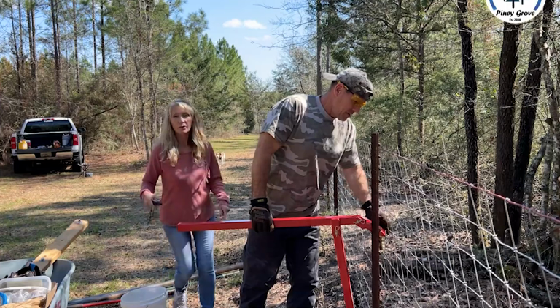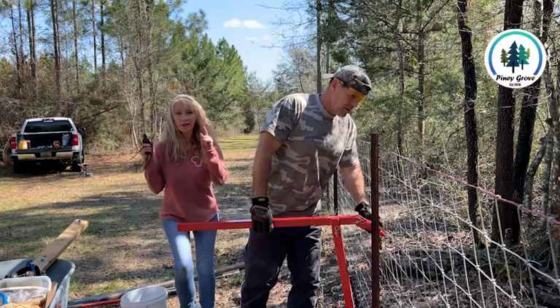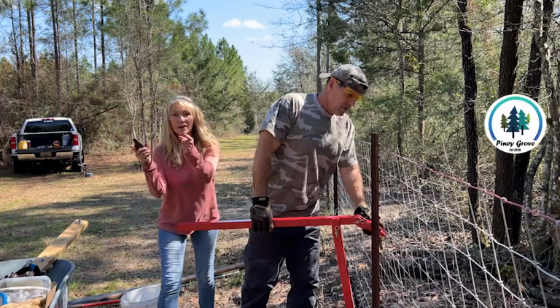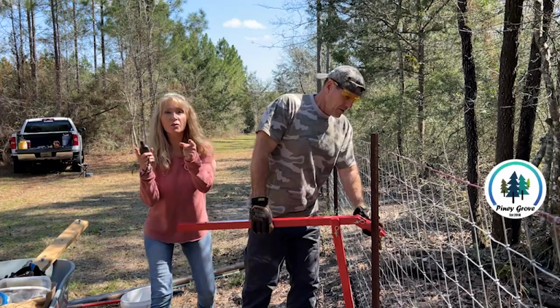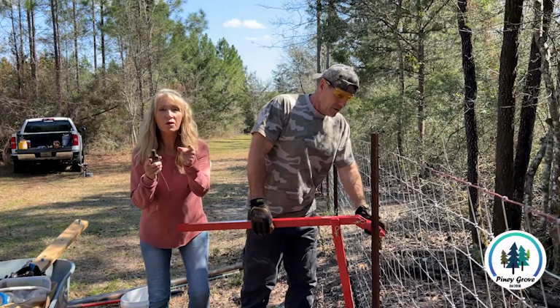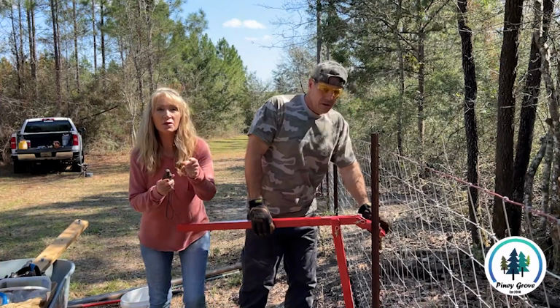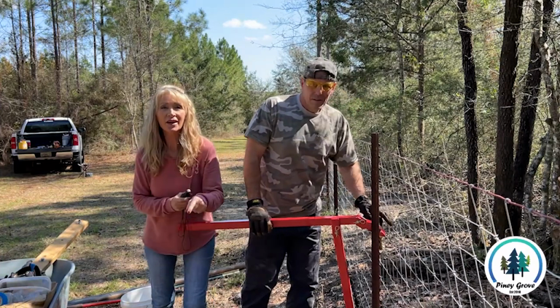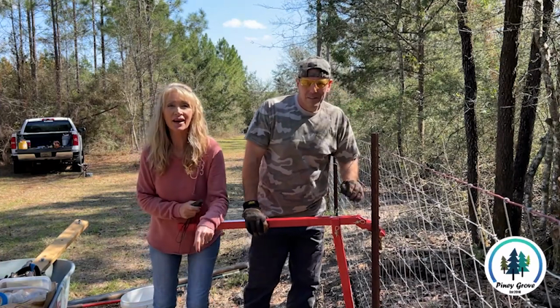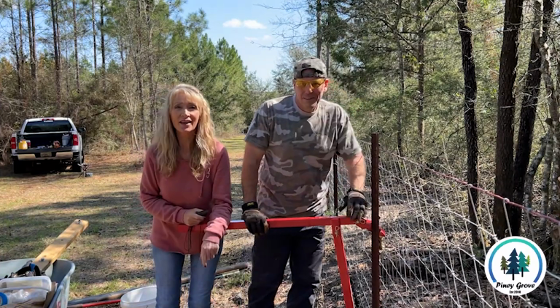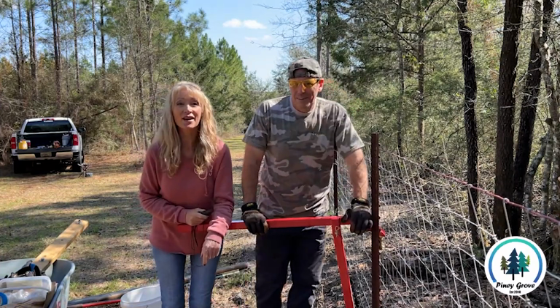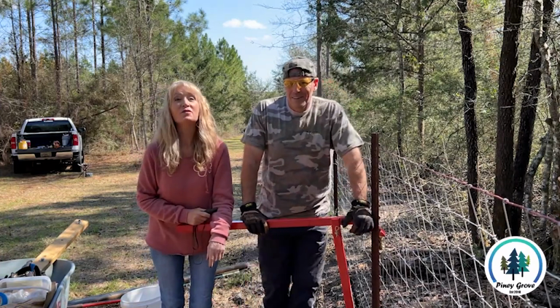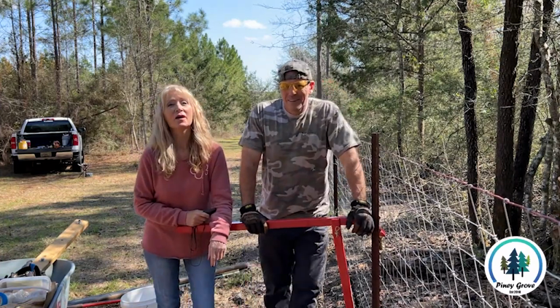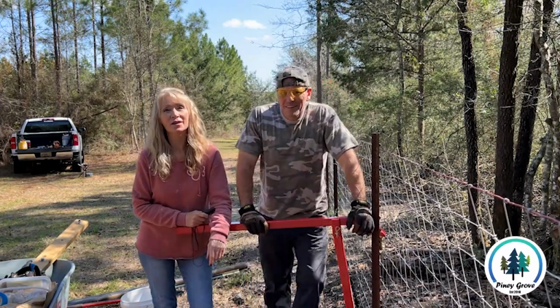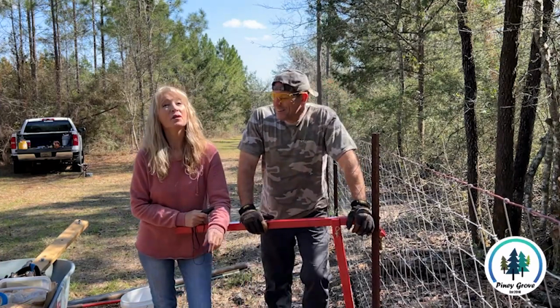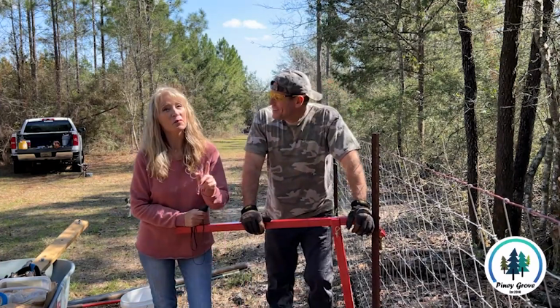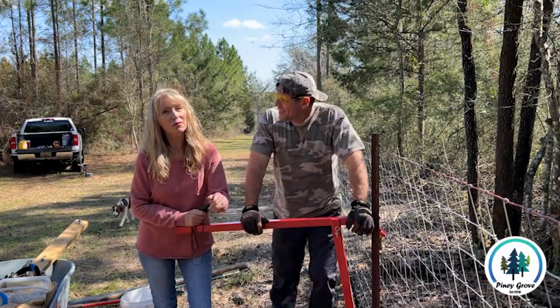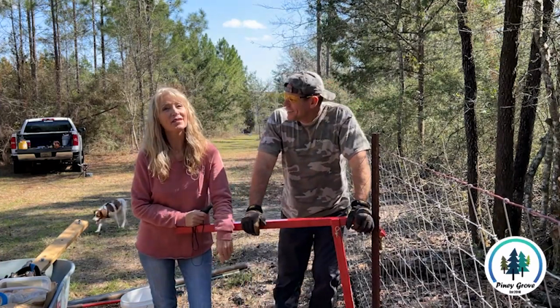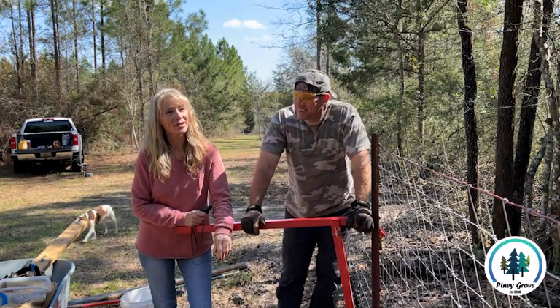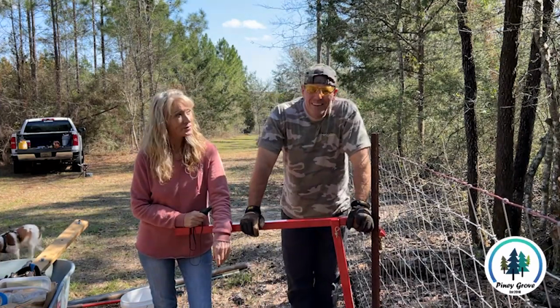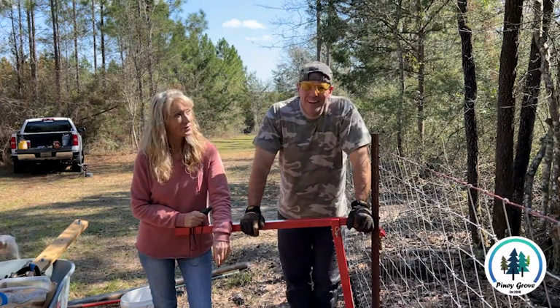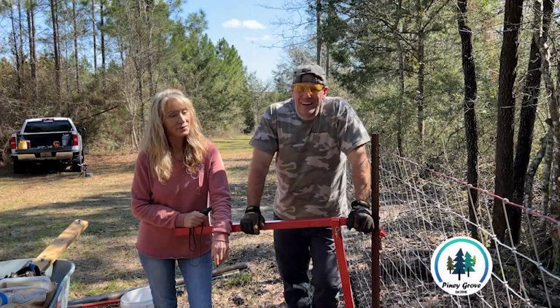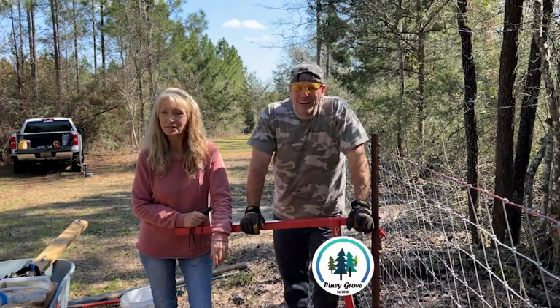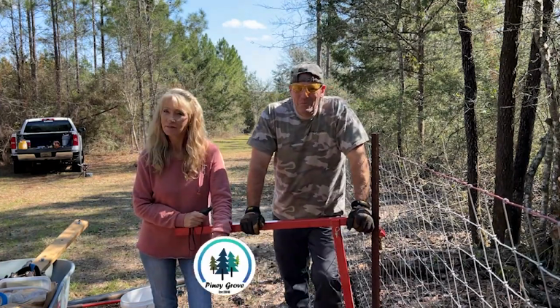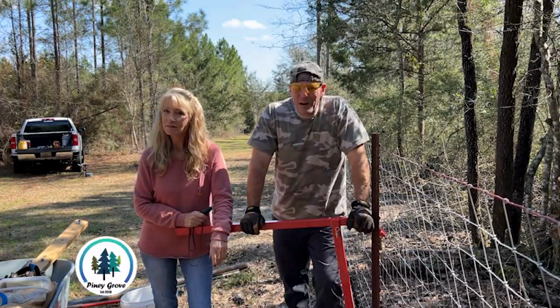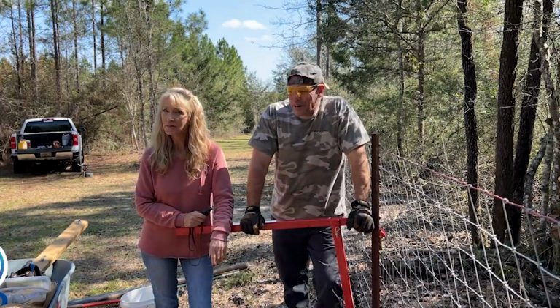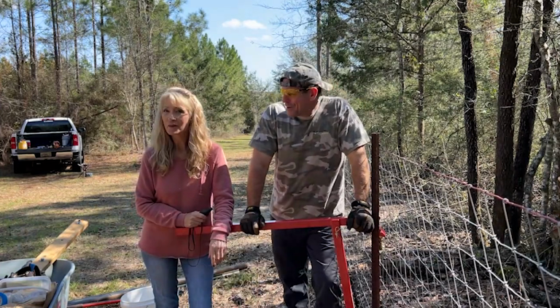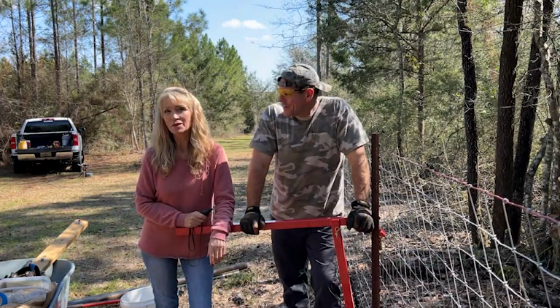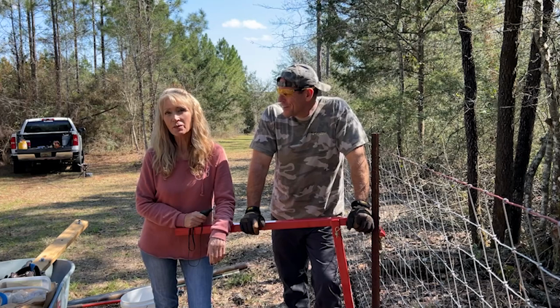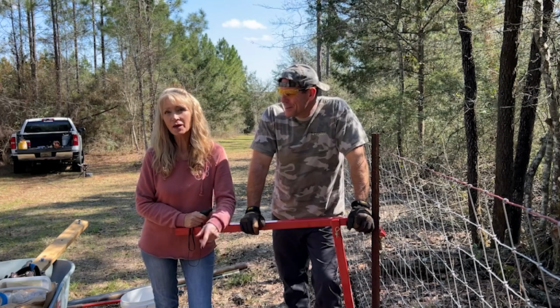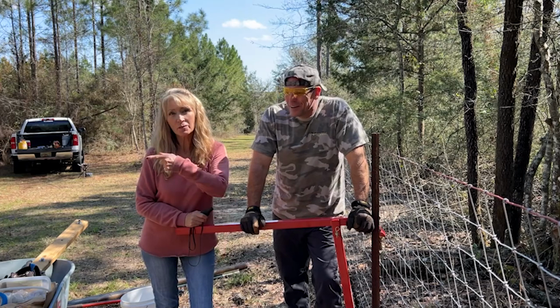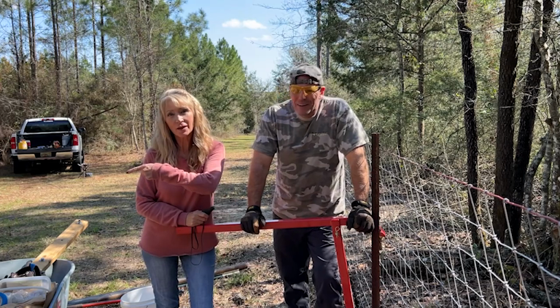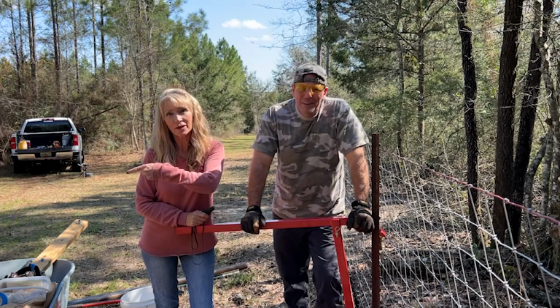Guess what we're doing today. That's right, more fencing. Hey guys, Brad here. Deb here, Bella here.